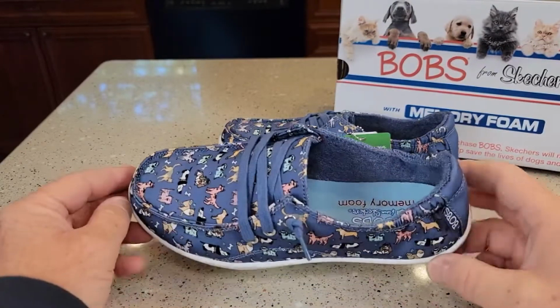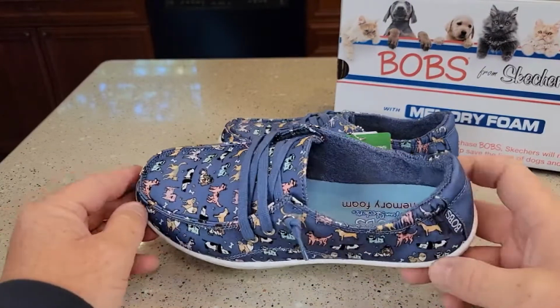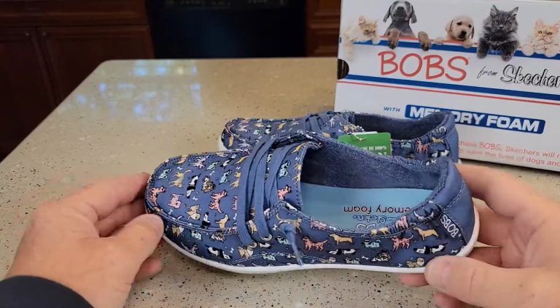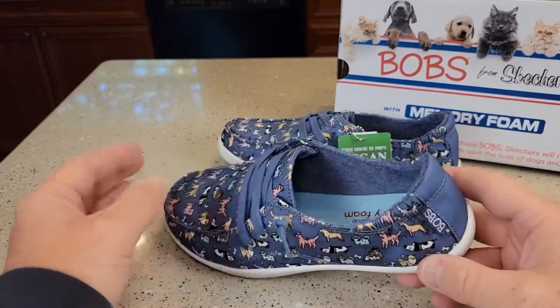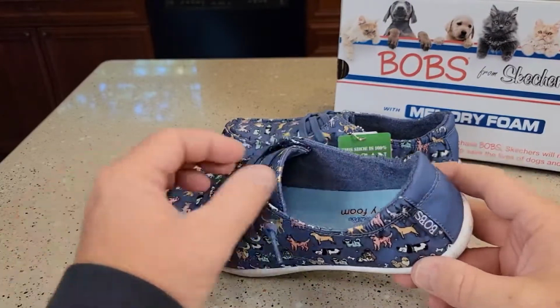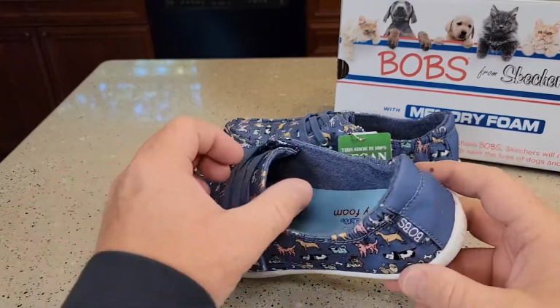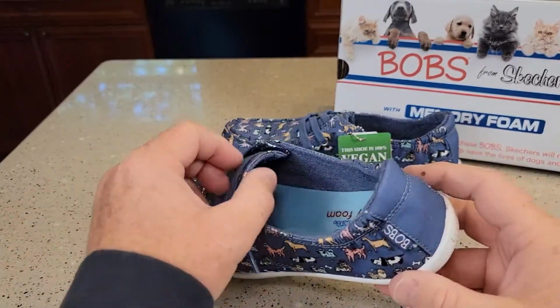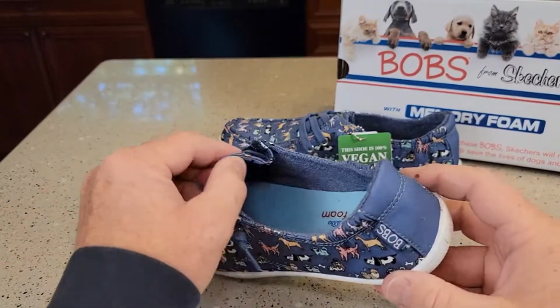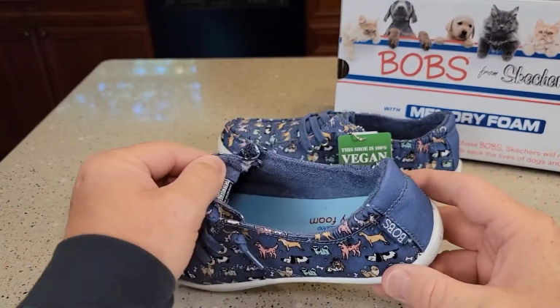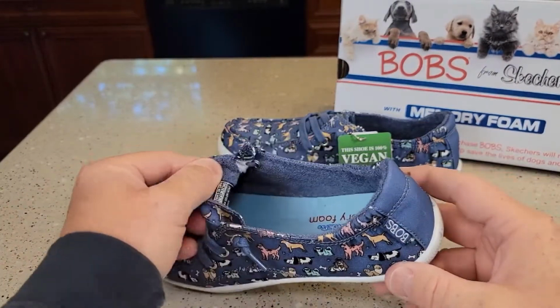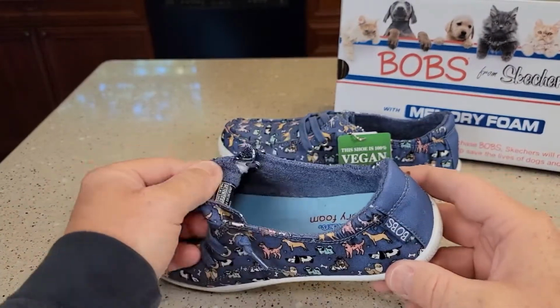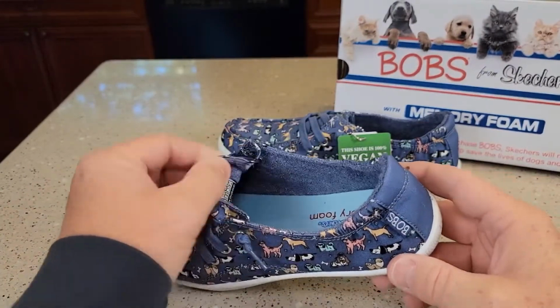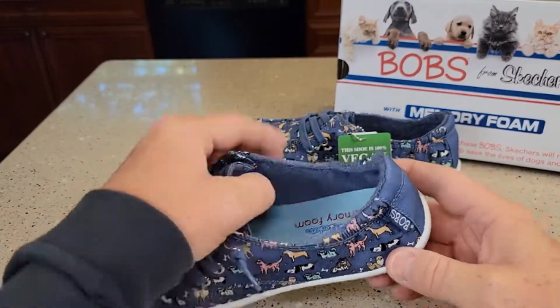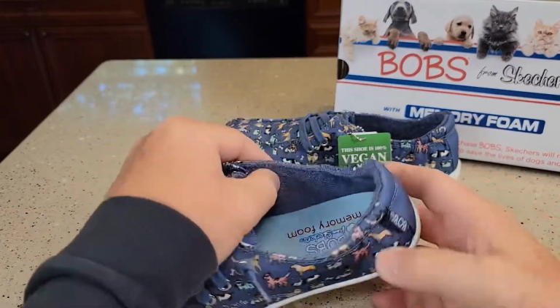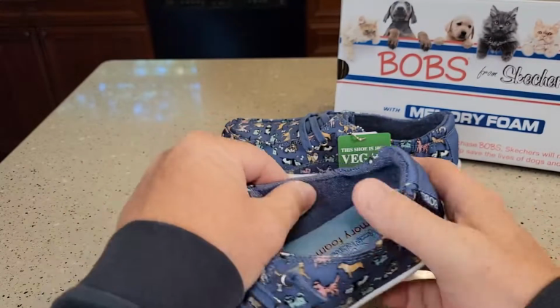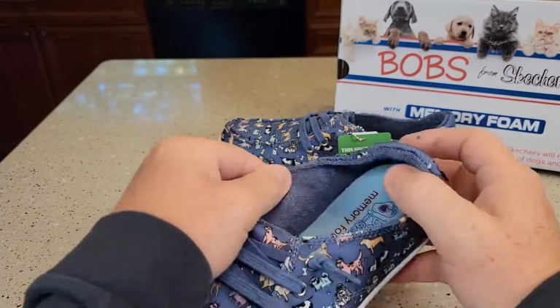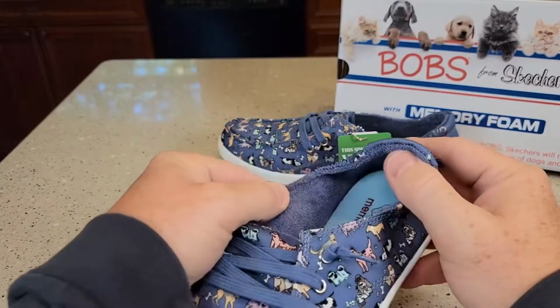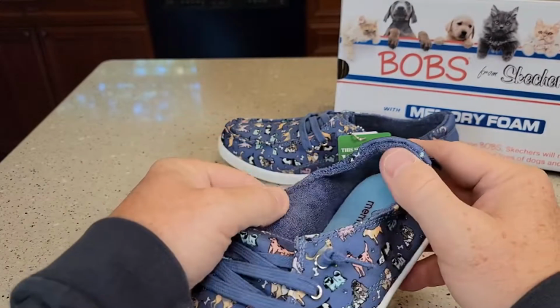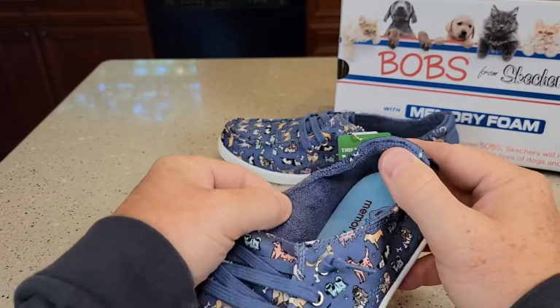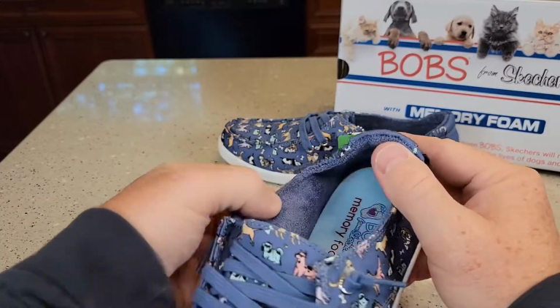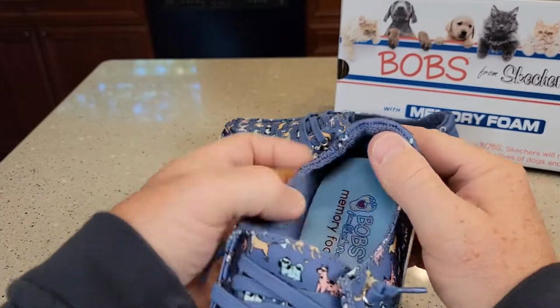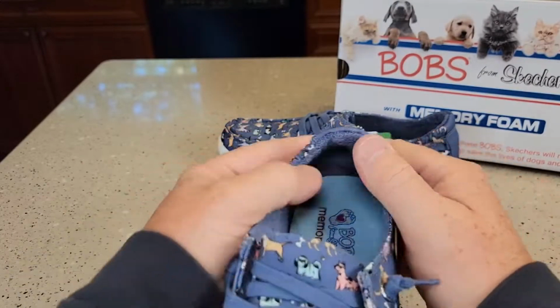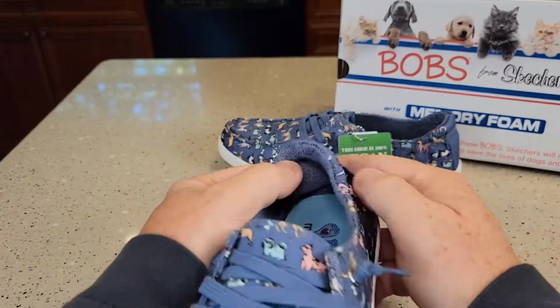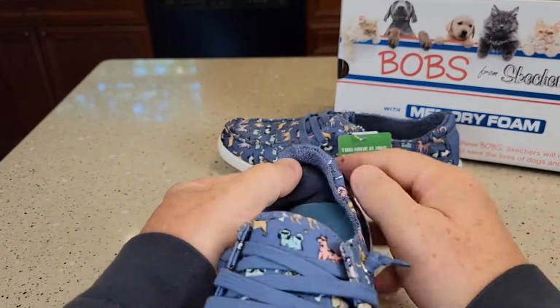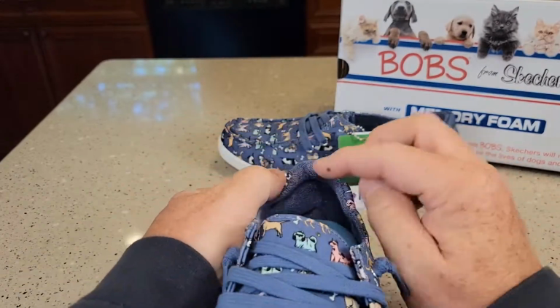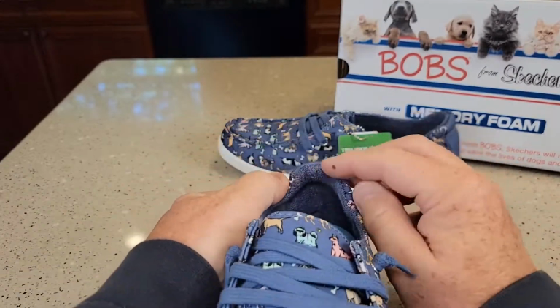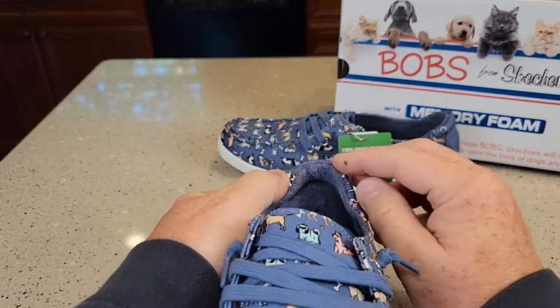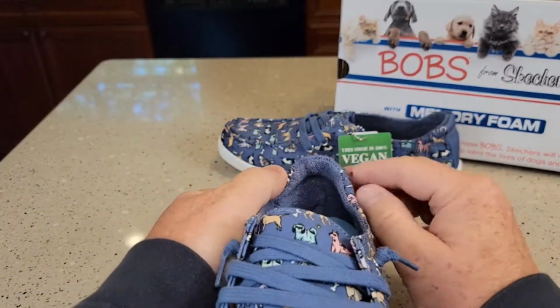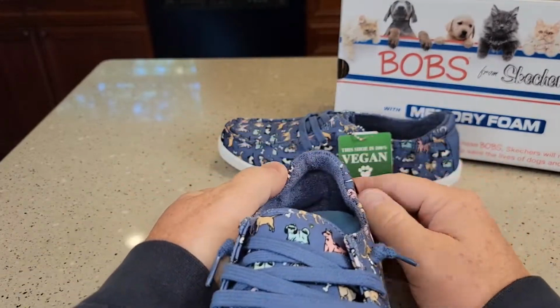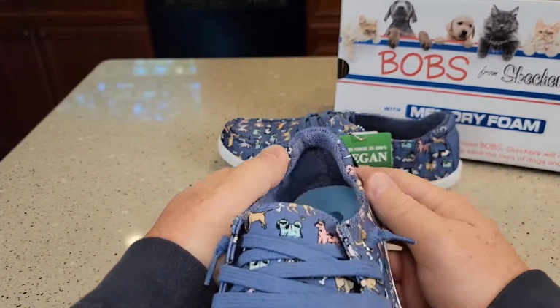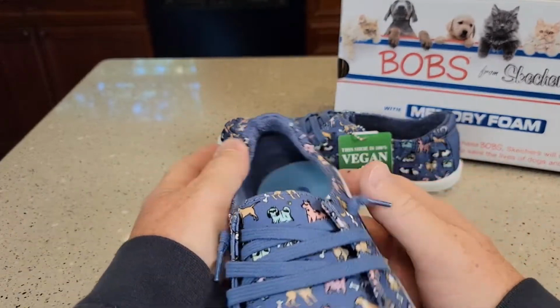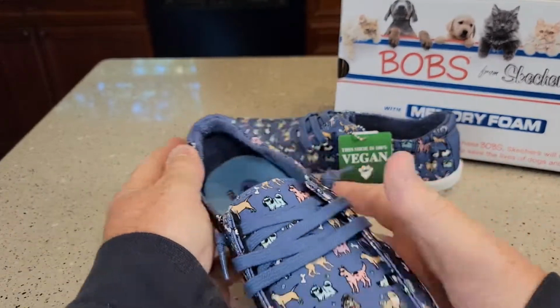The shoe is designed to be slipped on. This is a really soft material kind of back here by your heel.